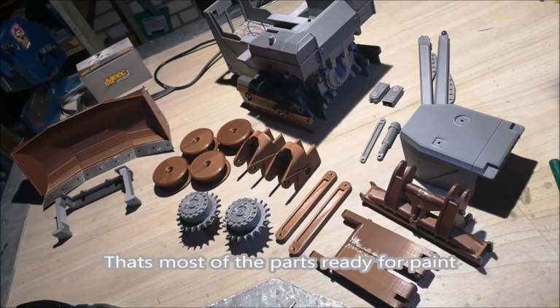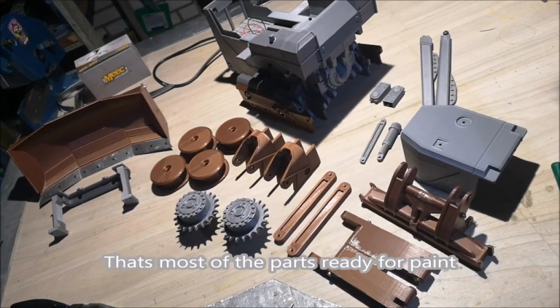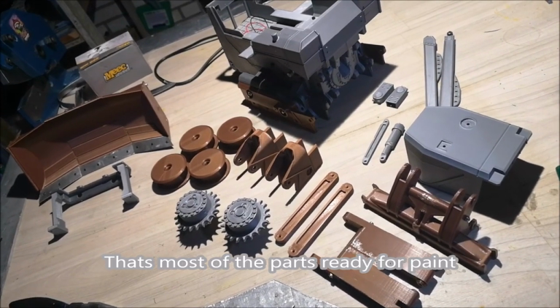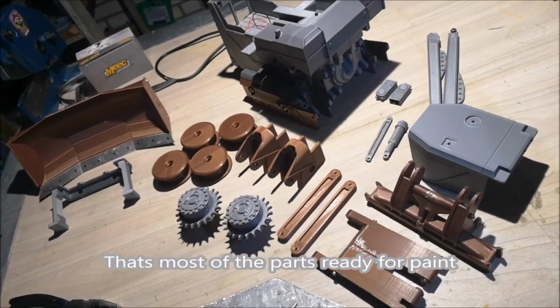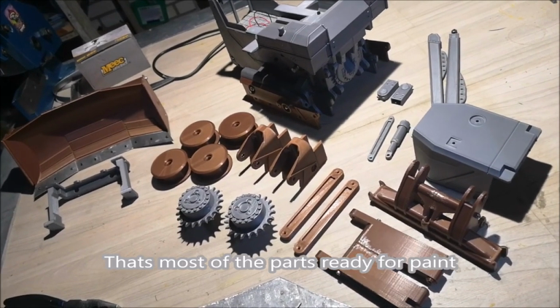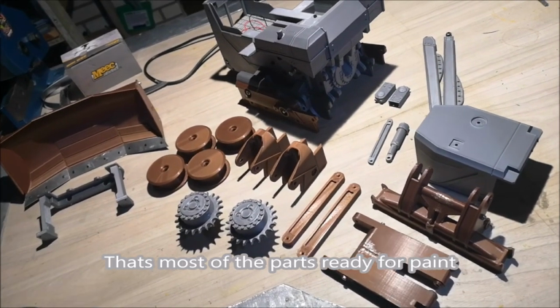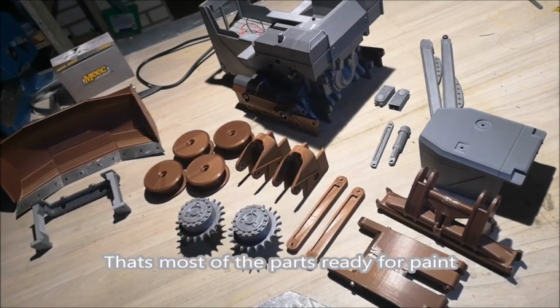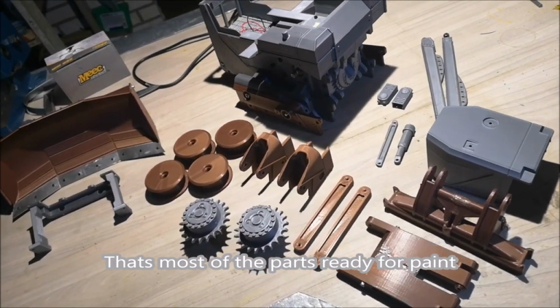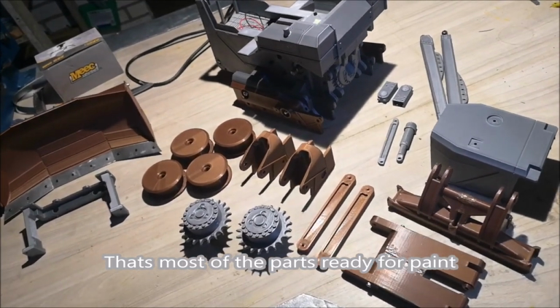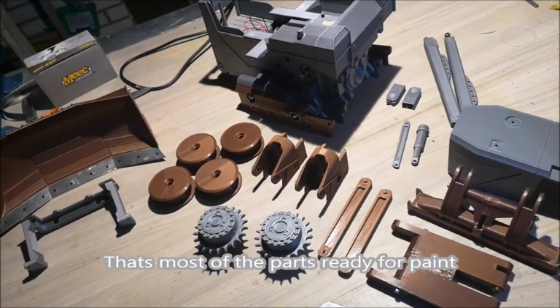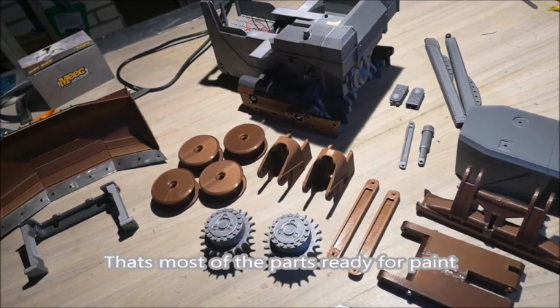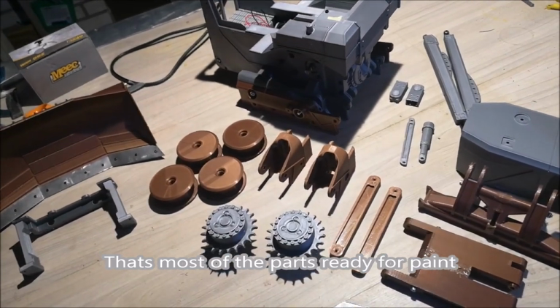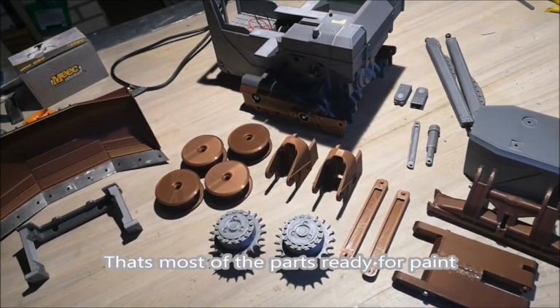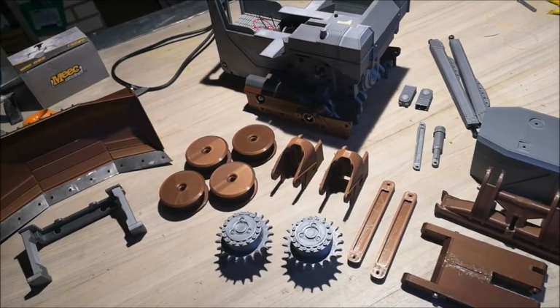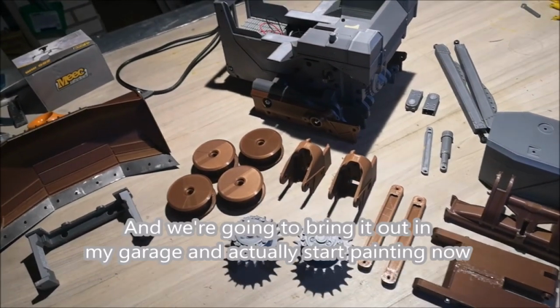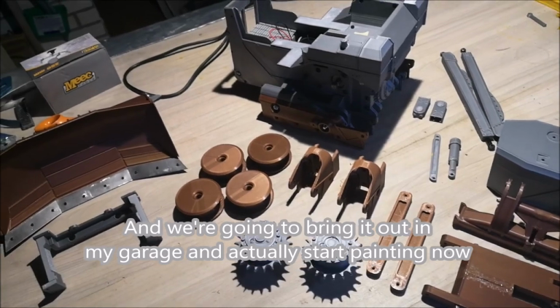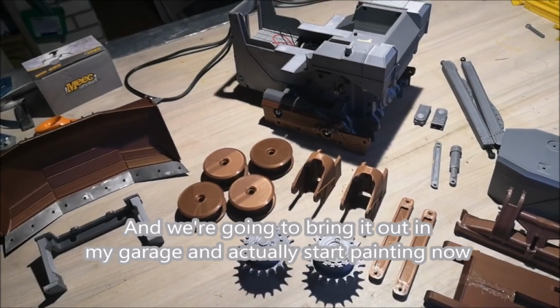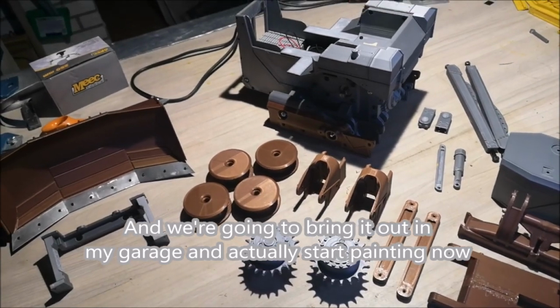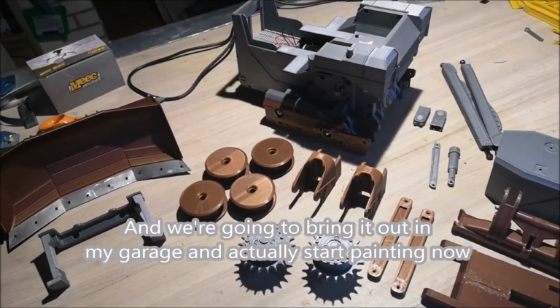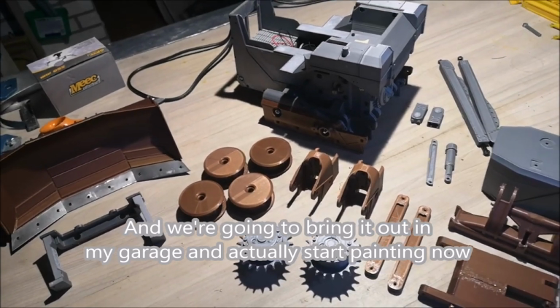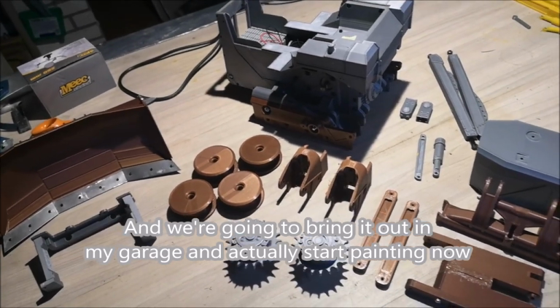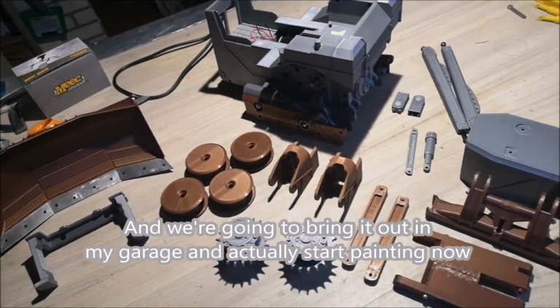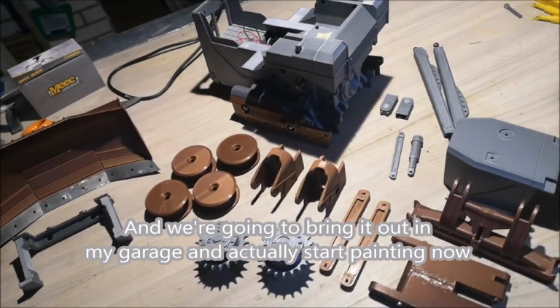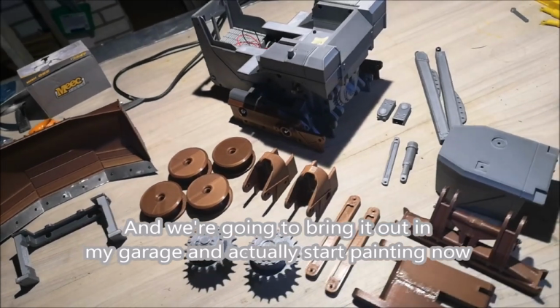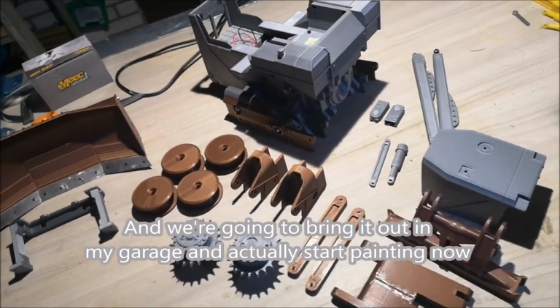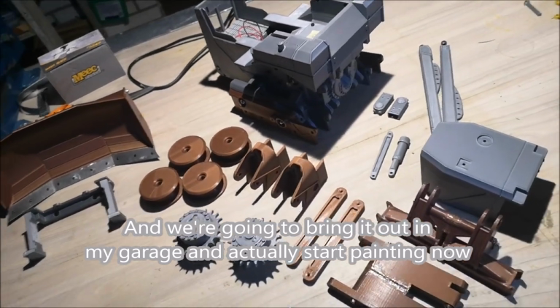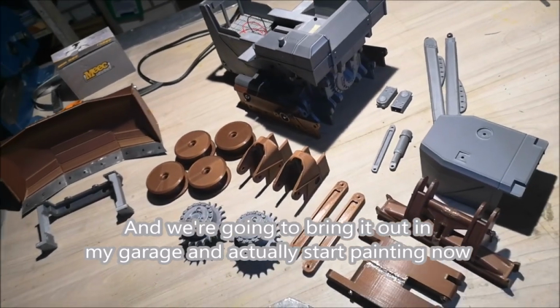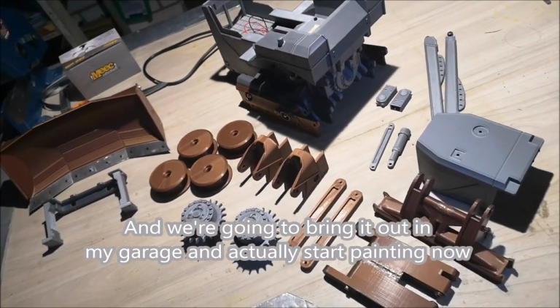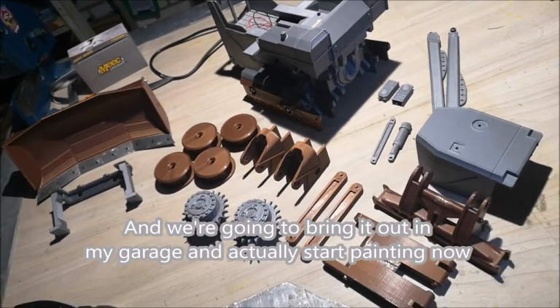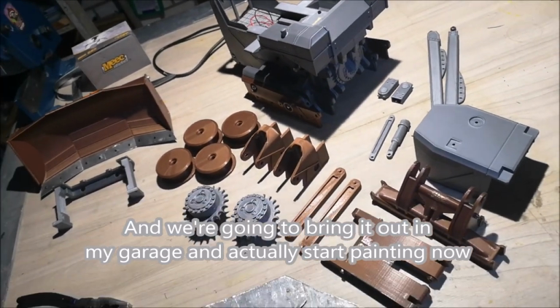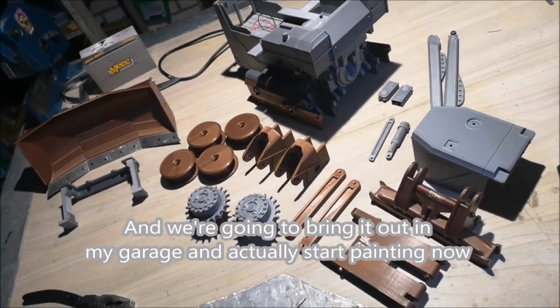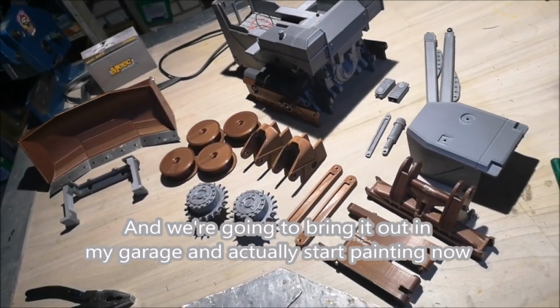That's most of the parts ready for paint. We're going to bring it out to the garage and actually start painting now.